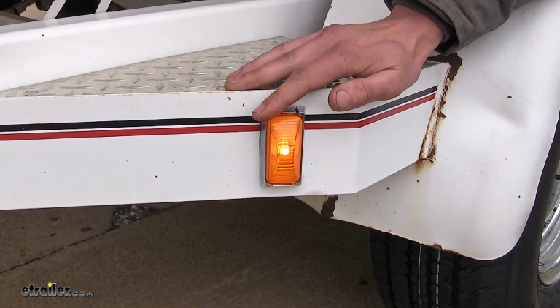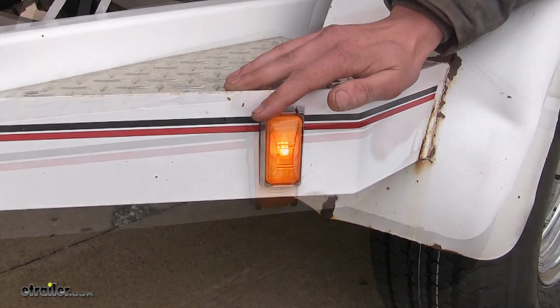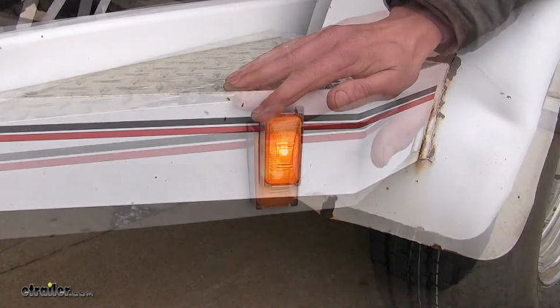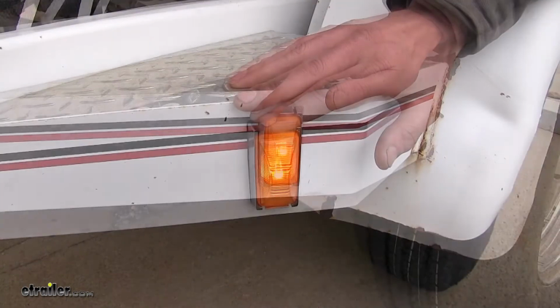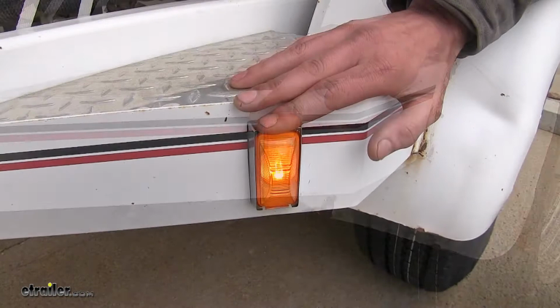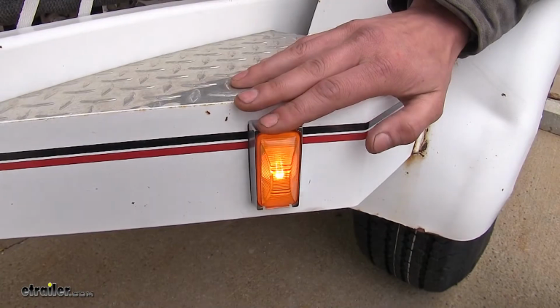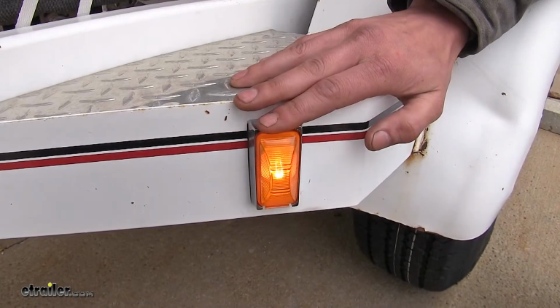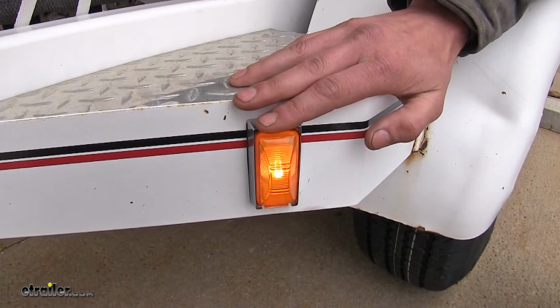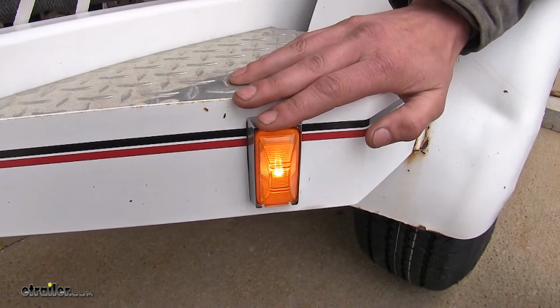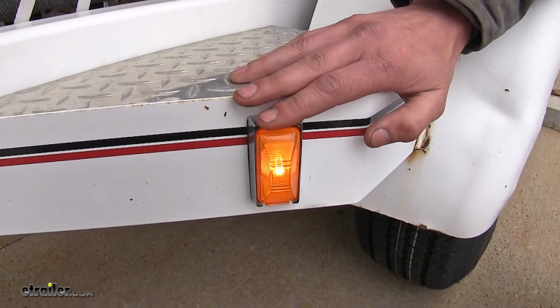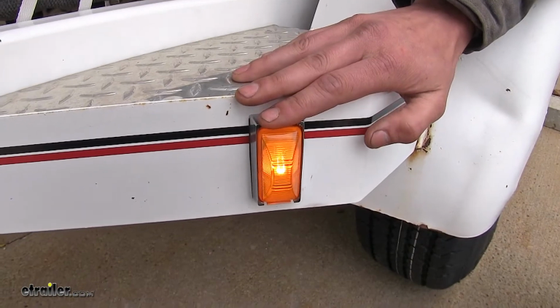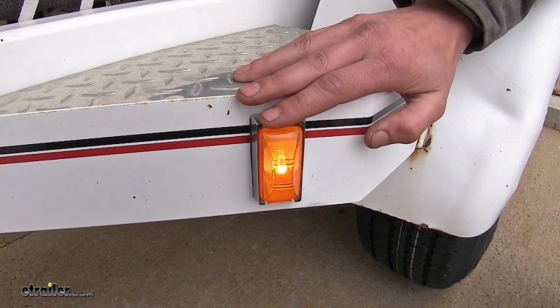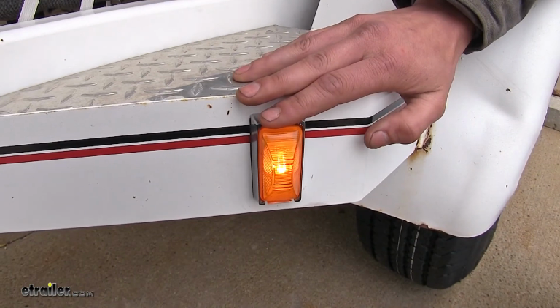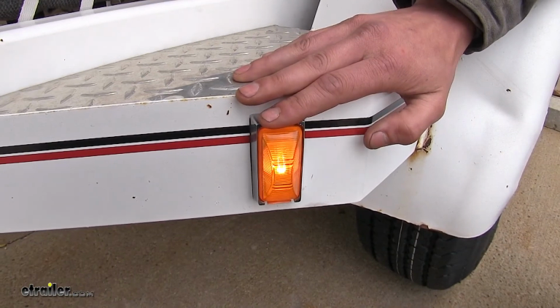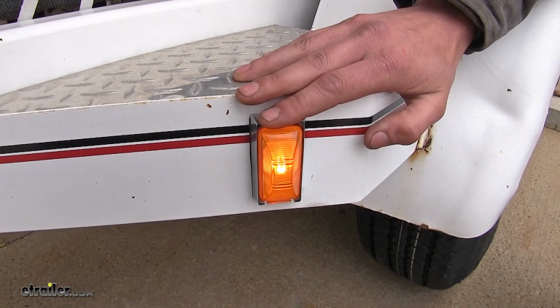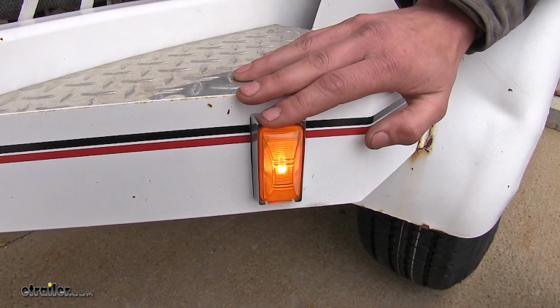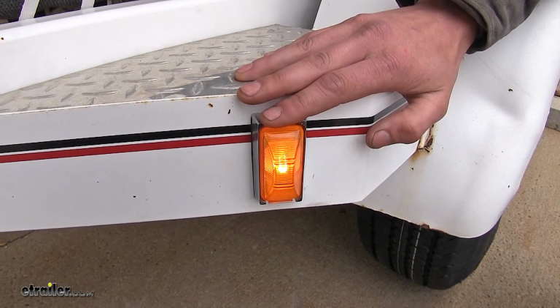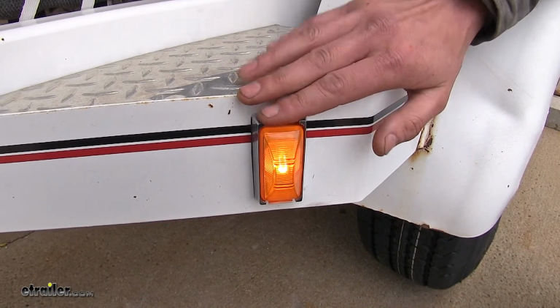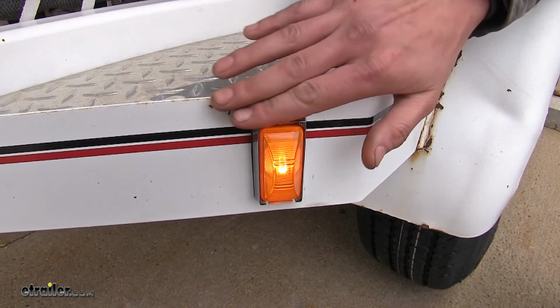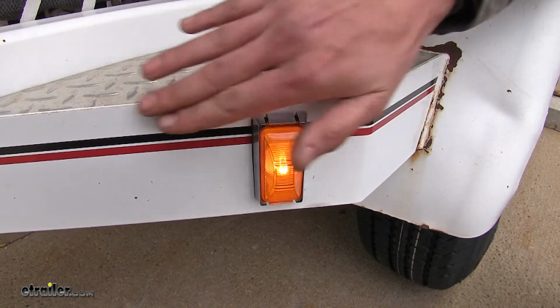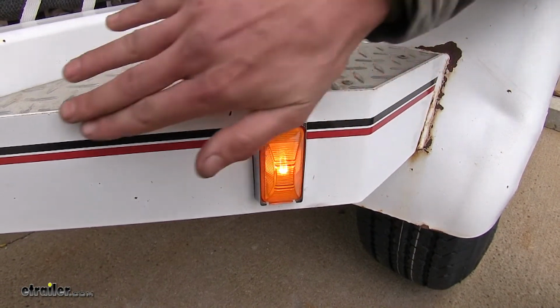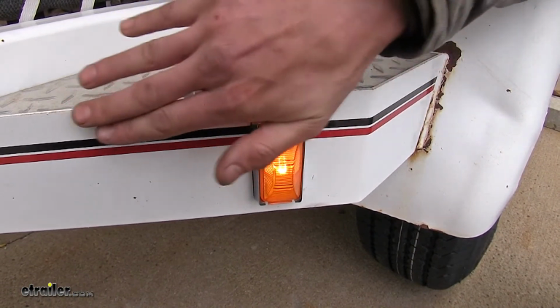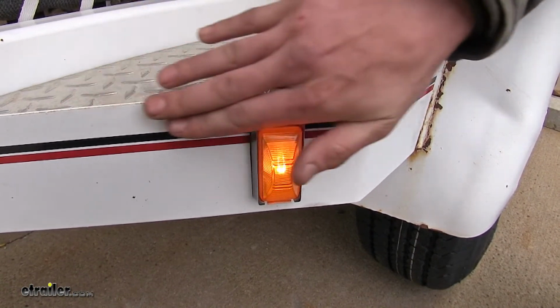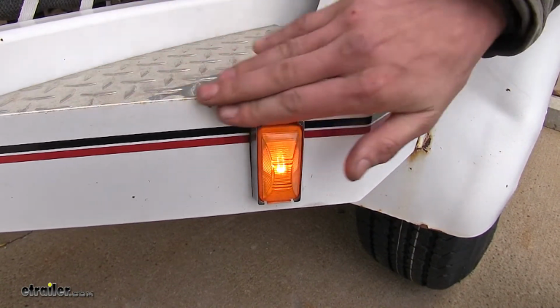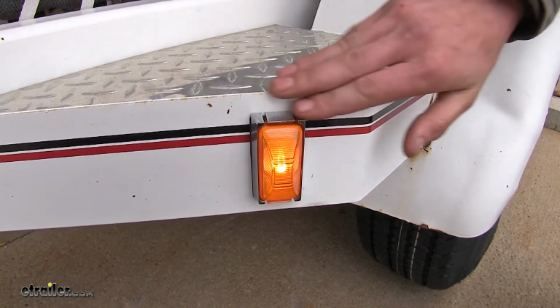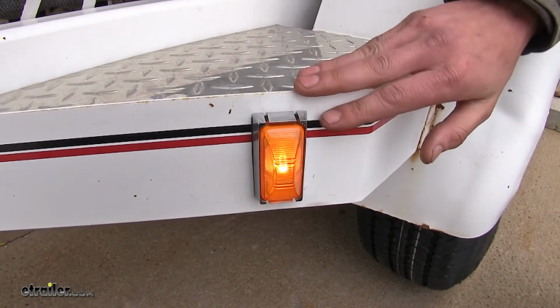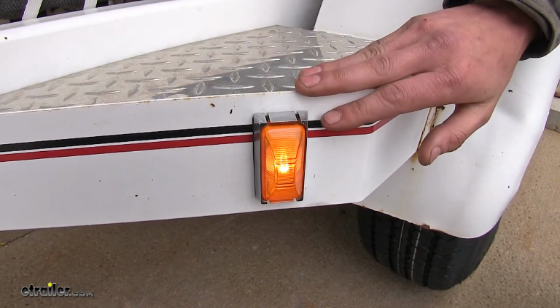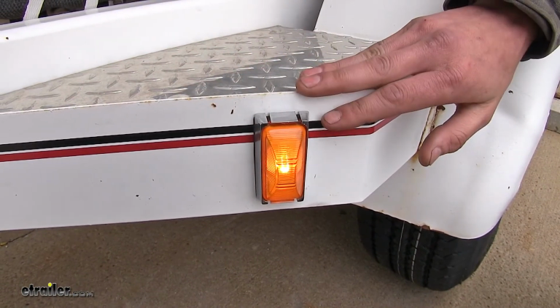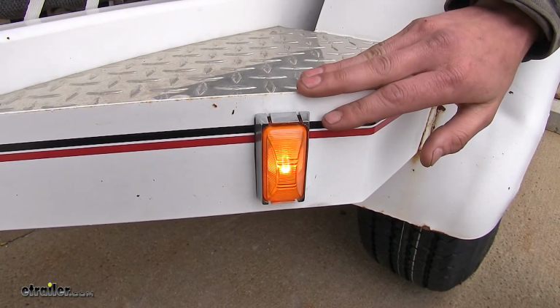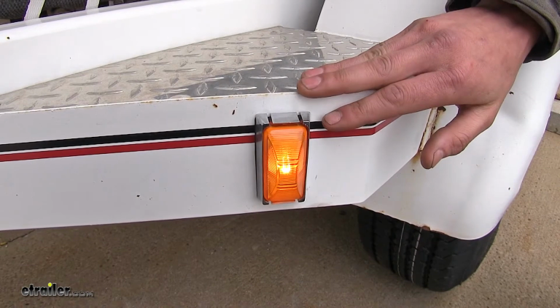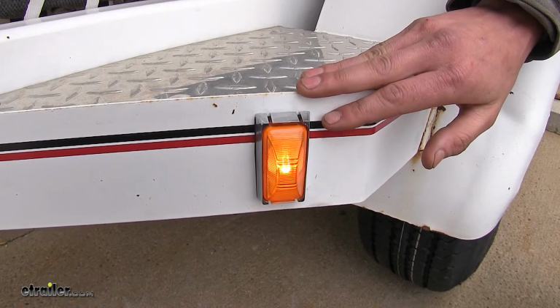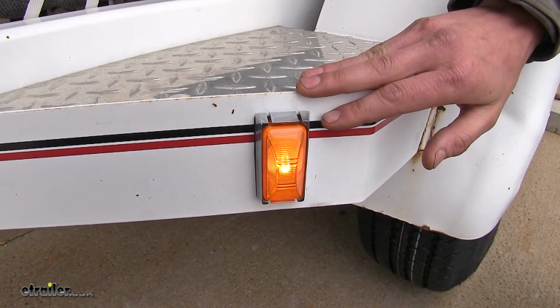This light can be used as a clearance or a side marker light when it is mounted at a 45-degree angle such as it is here.